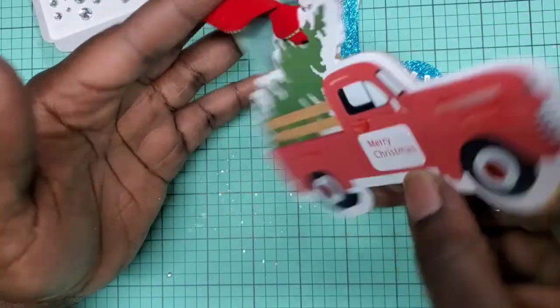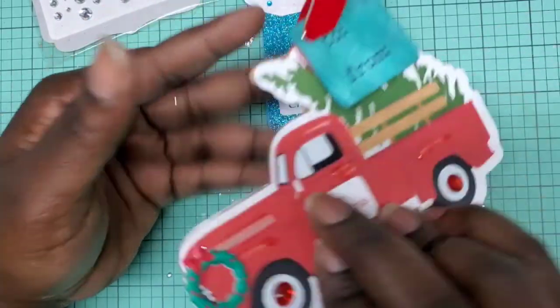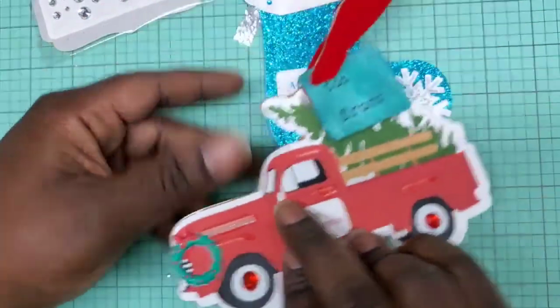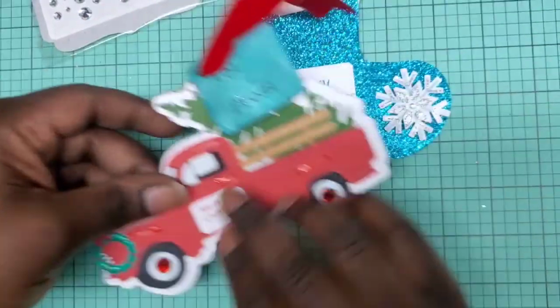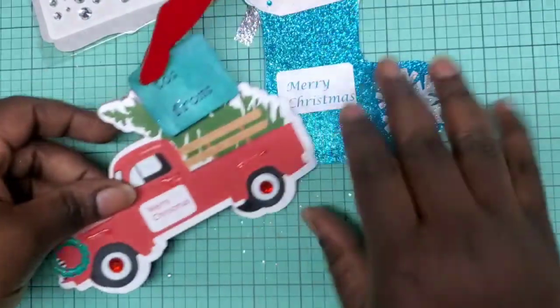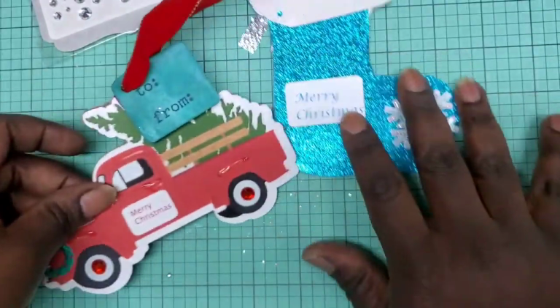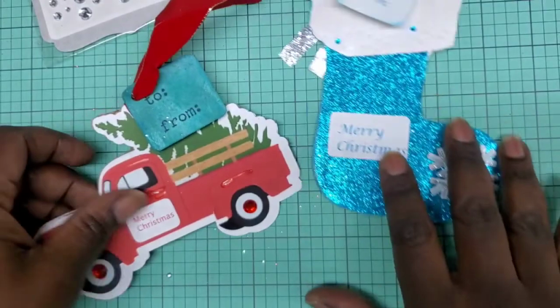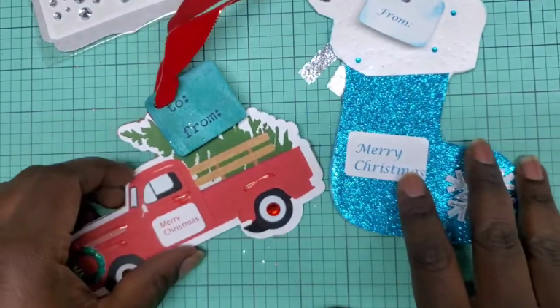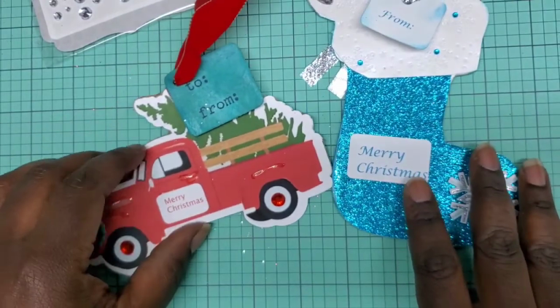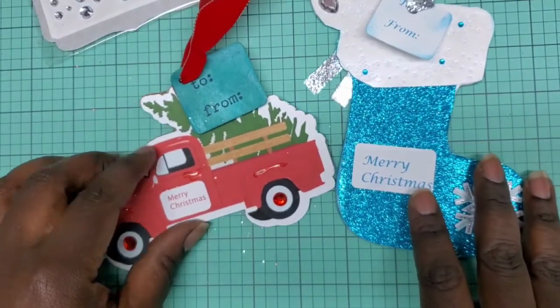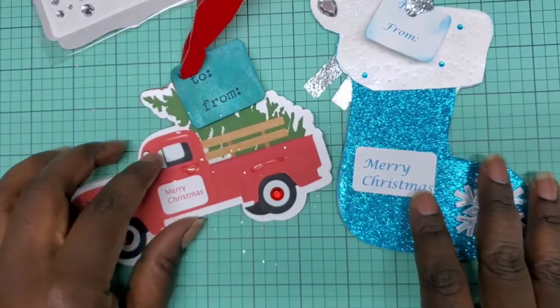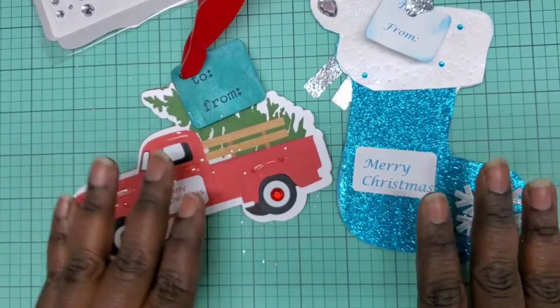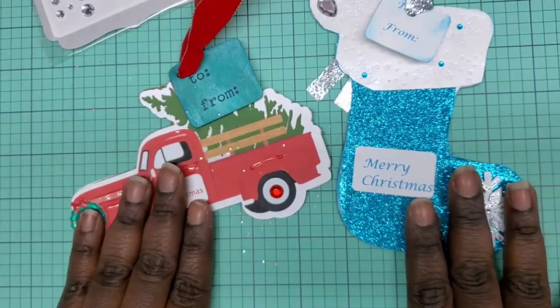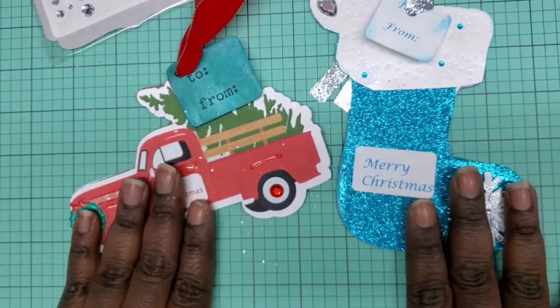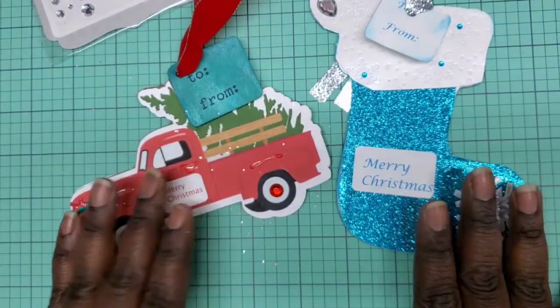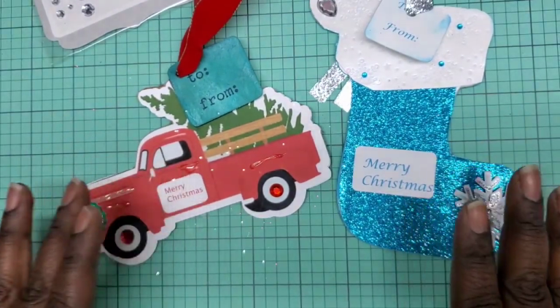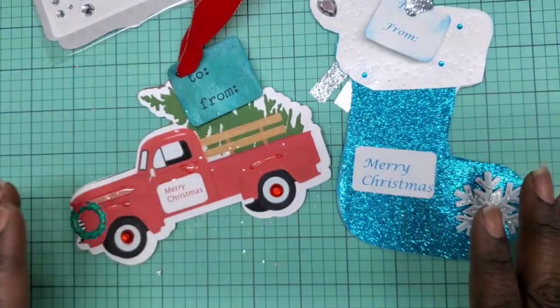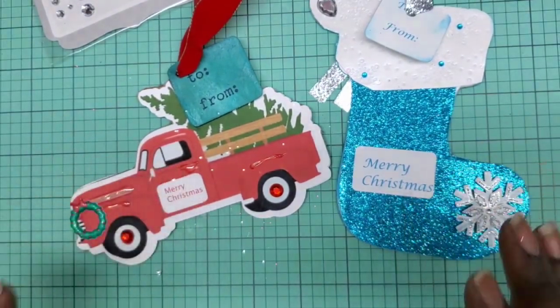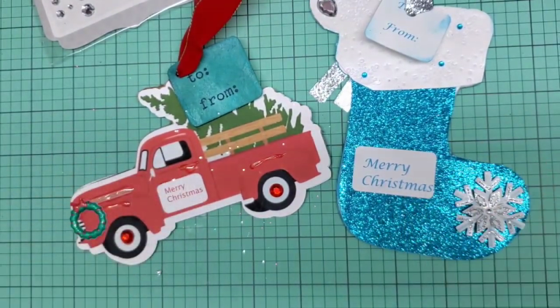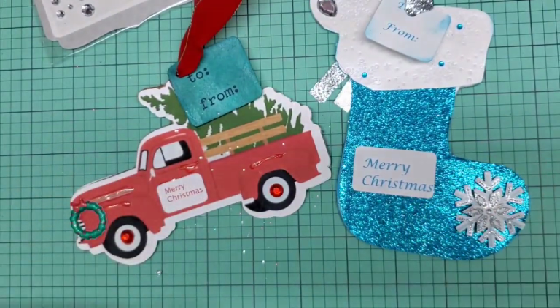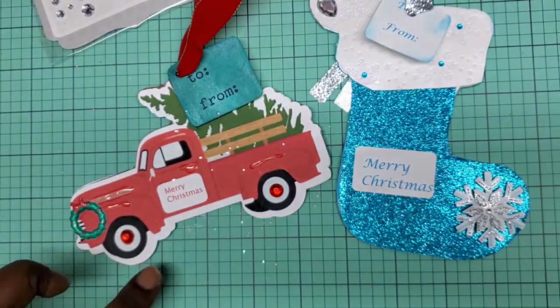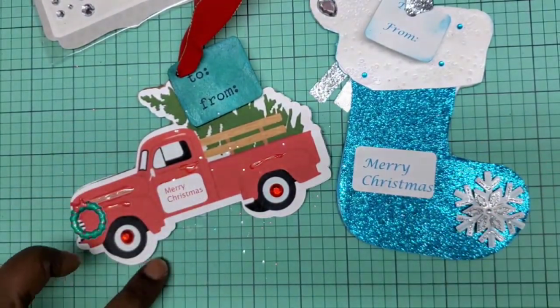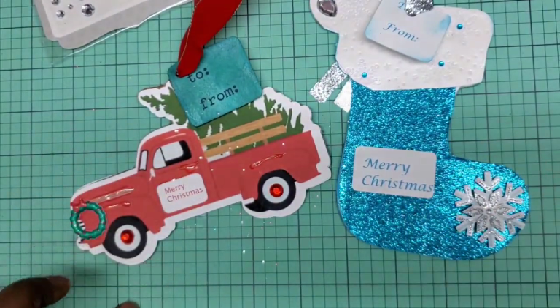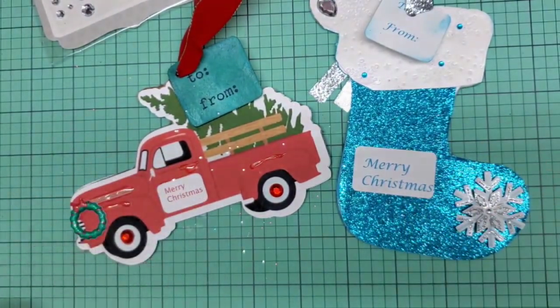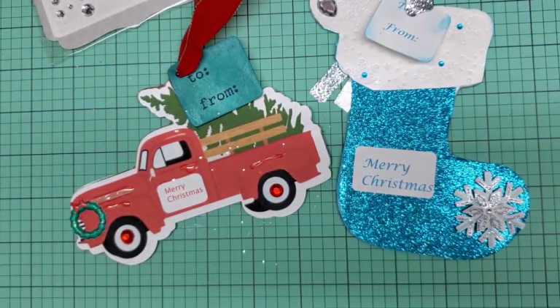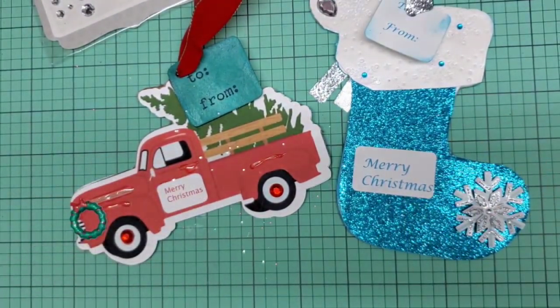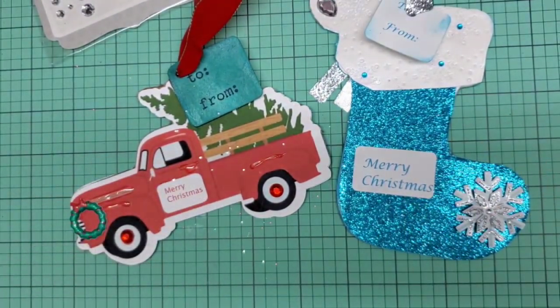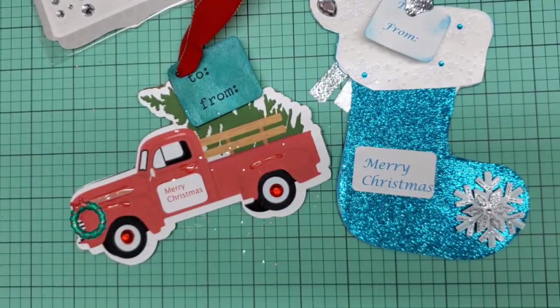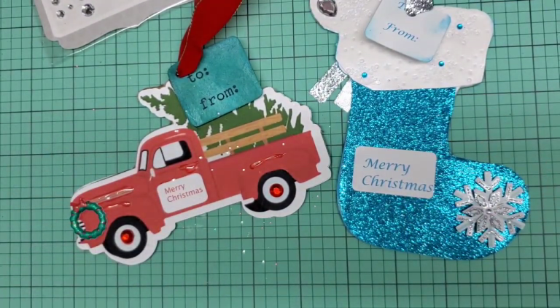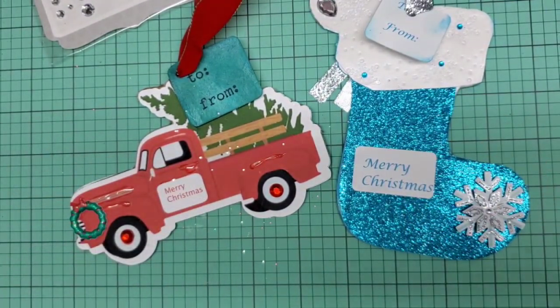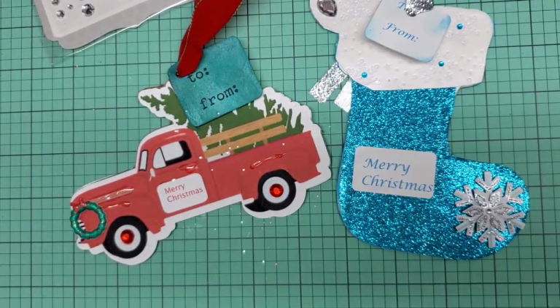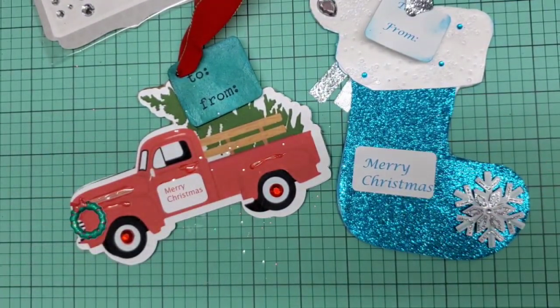Very nice — thank you so much for participating, Cheryl! And we're going to go ahead and head on to the next.